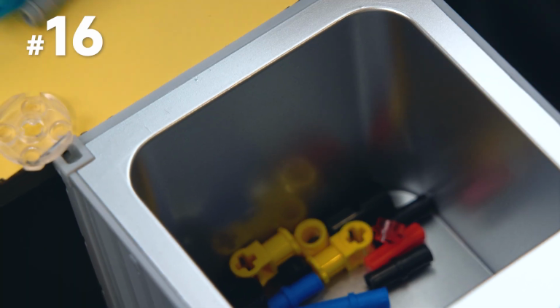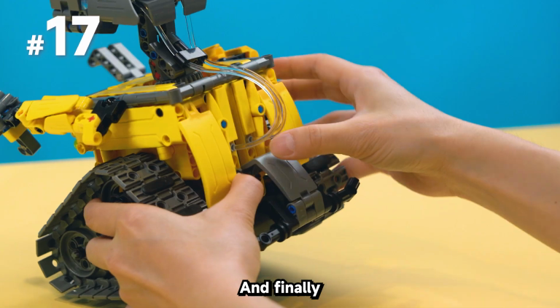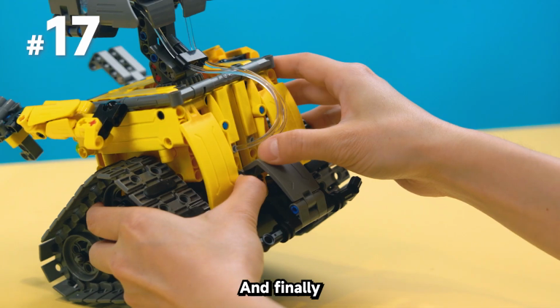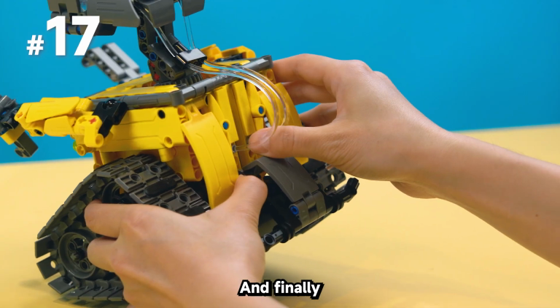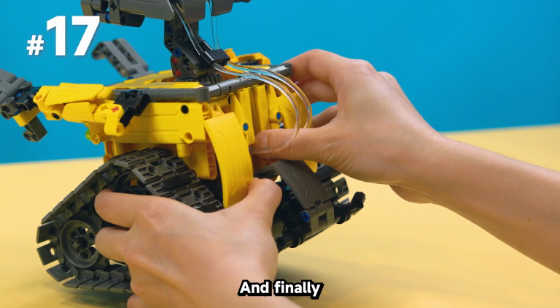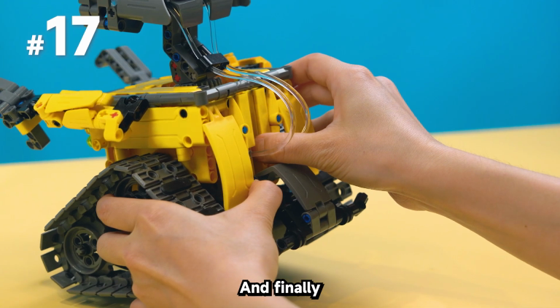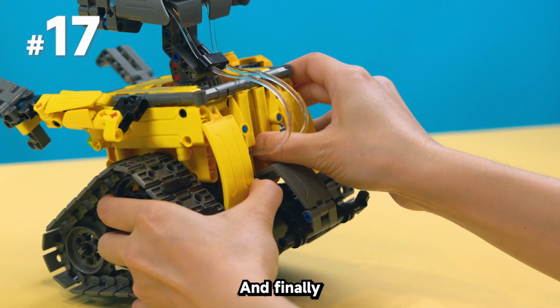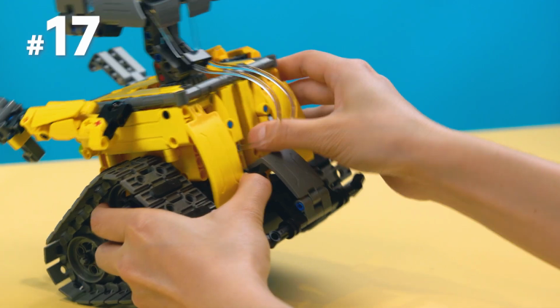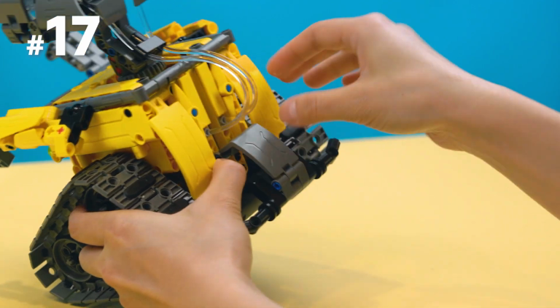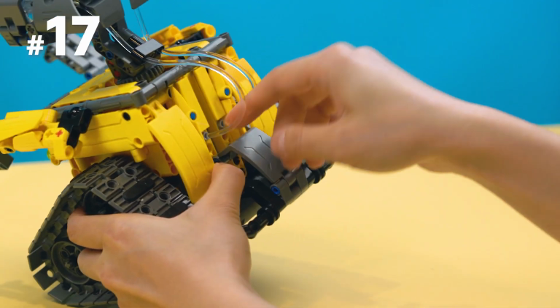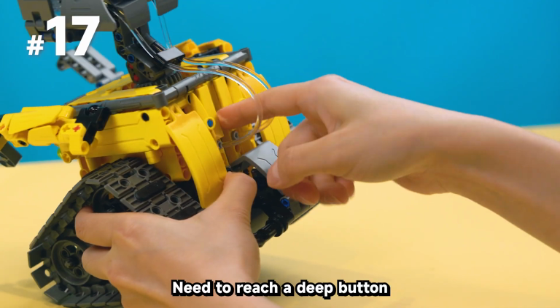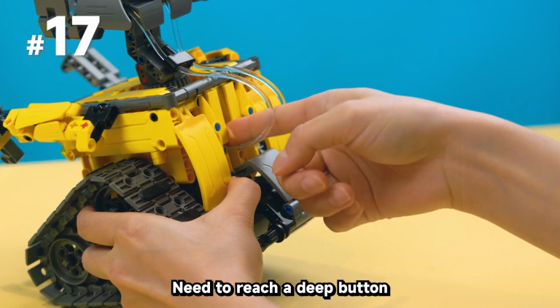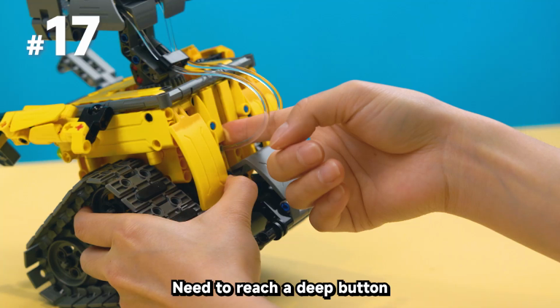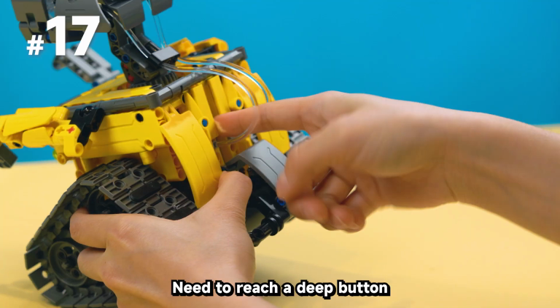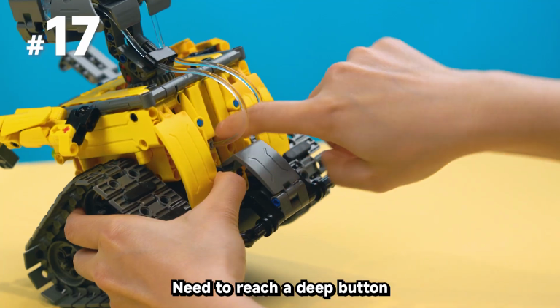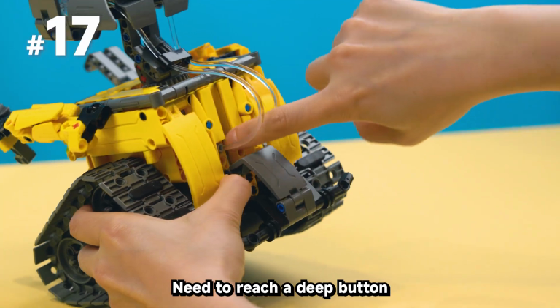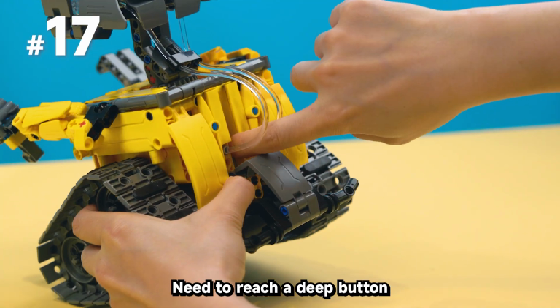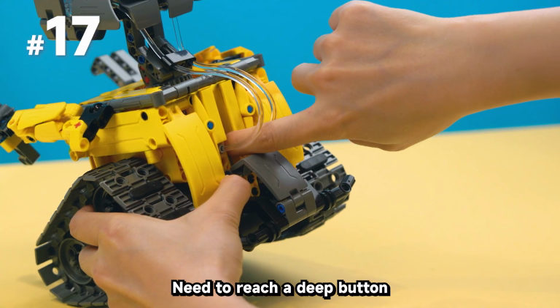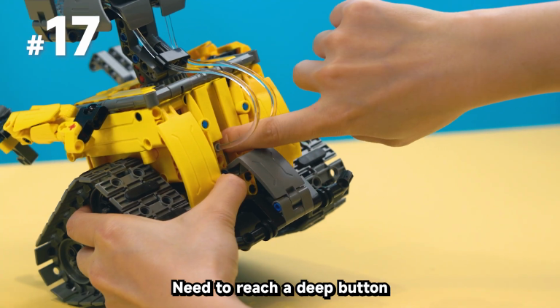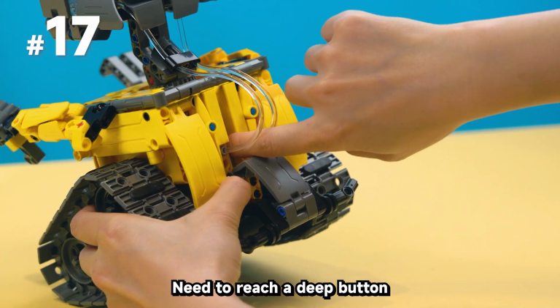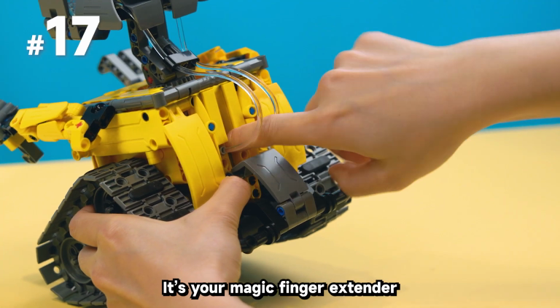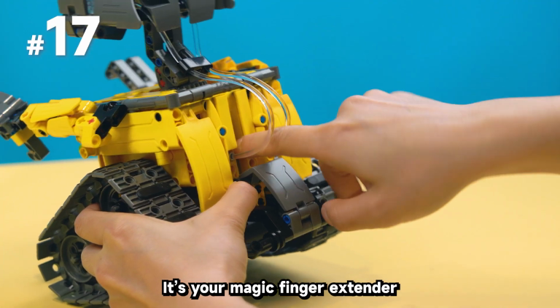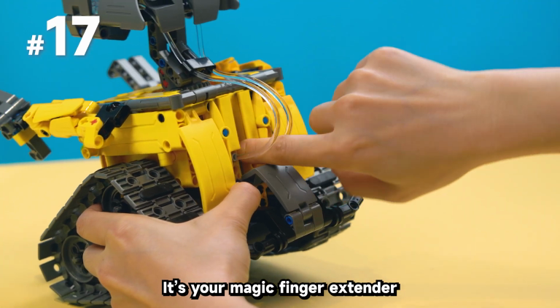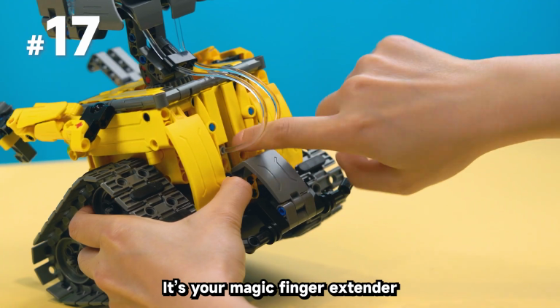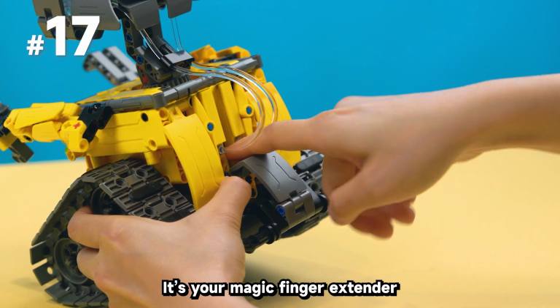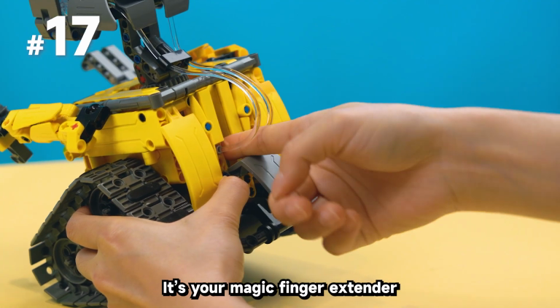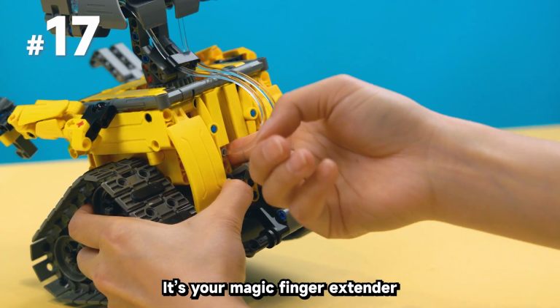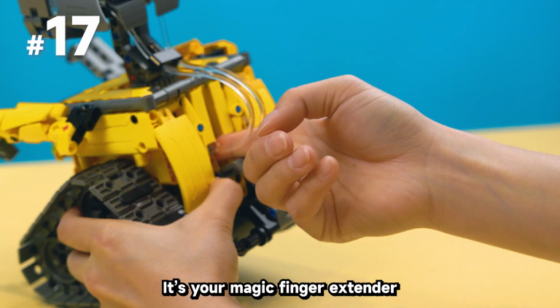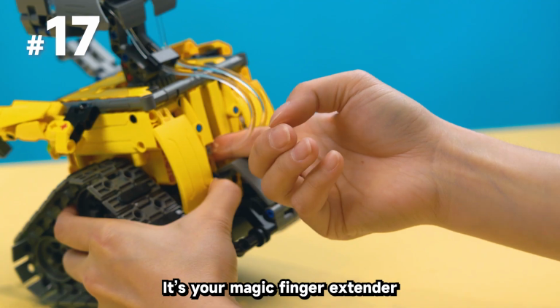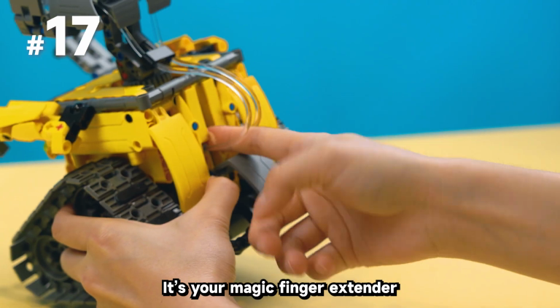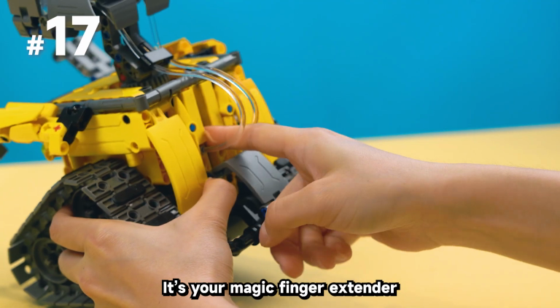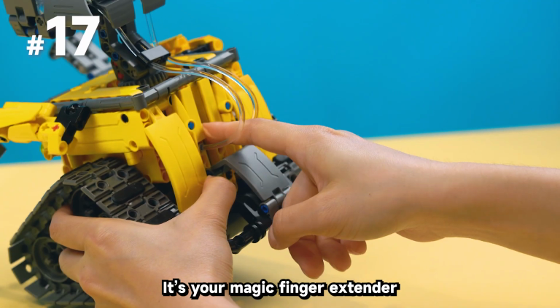And finally, need to reach a deep button? It's your magic finger extender.